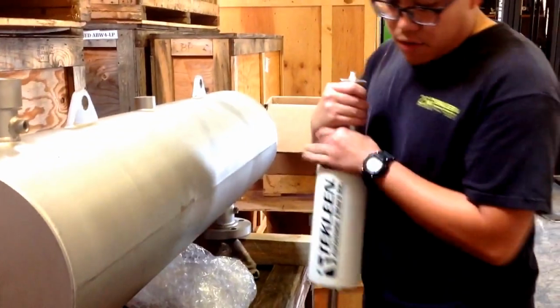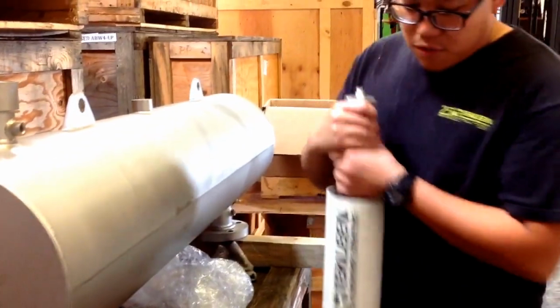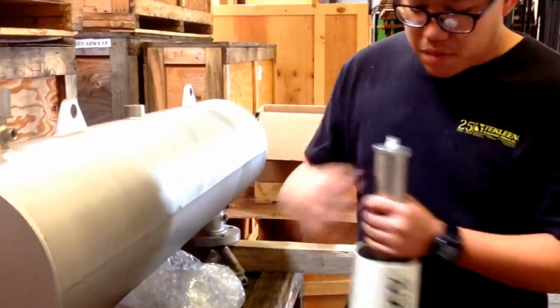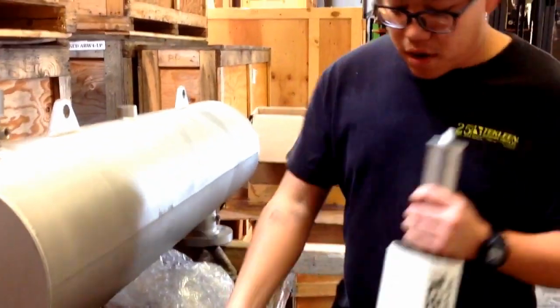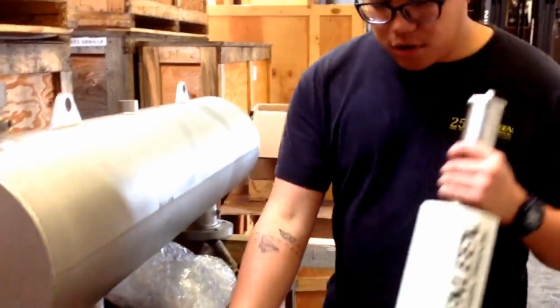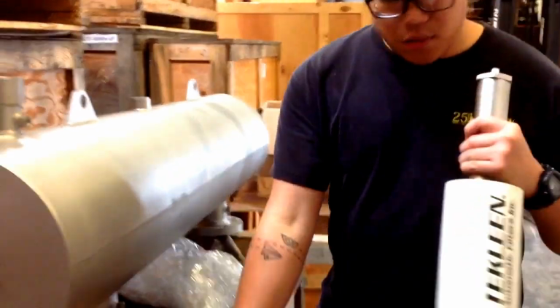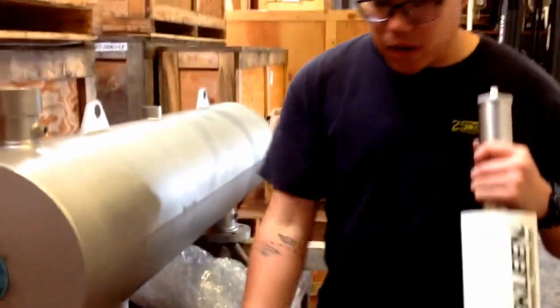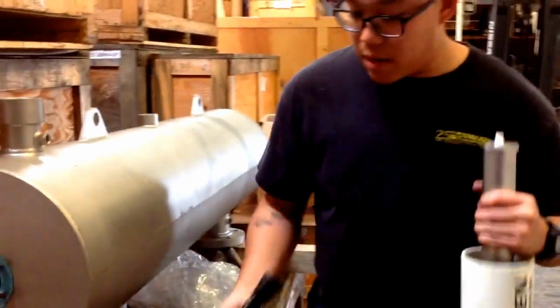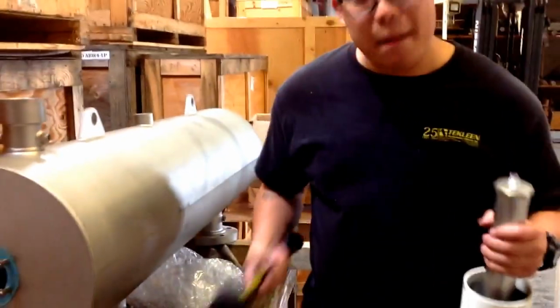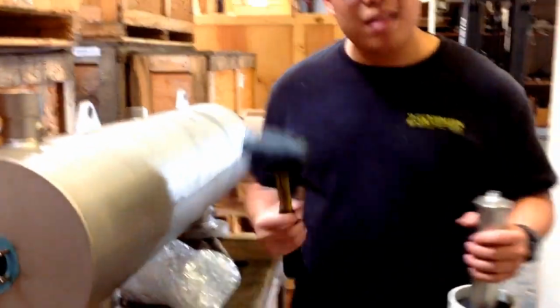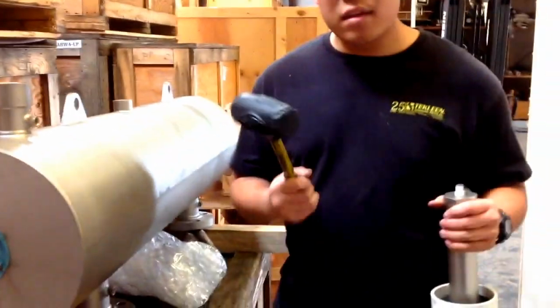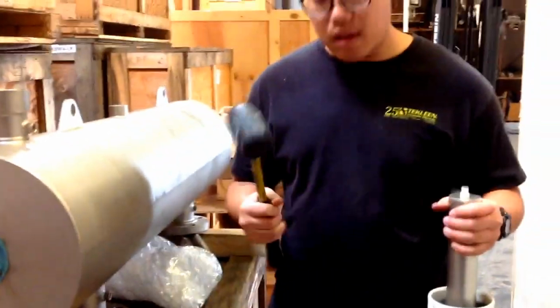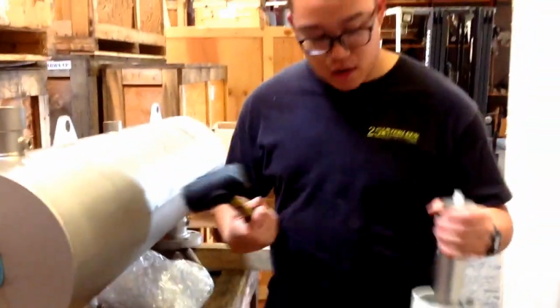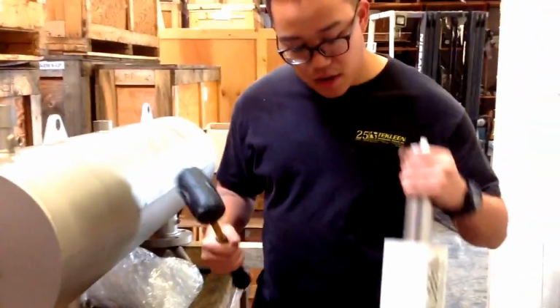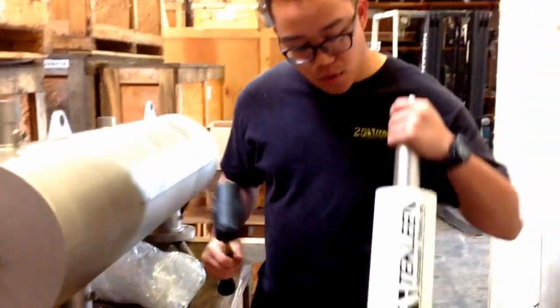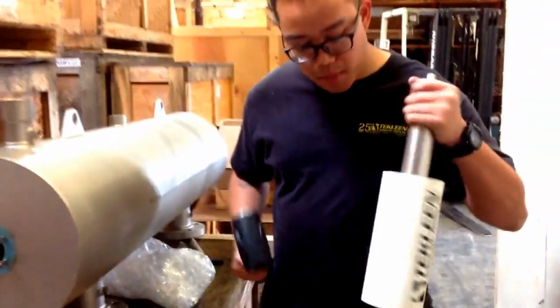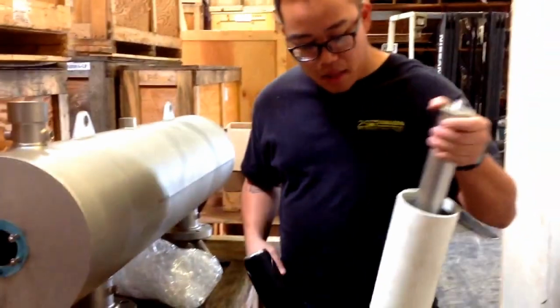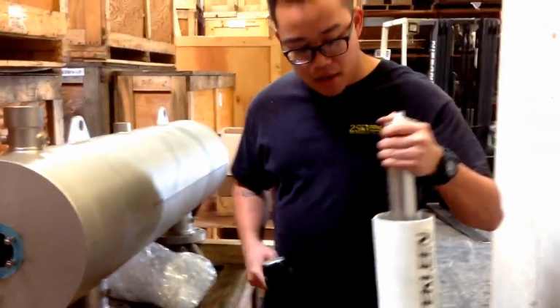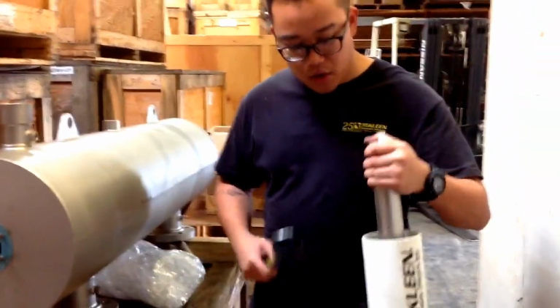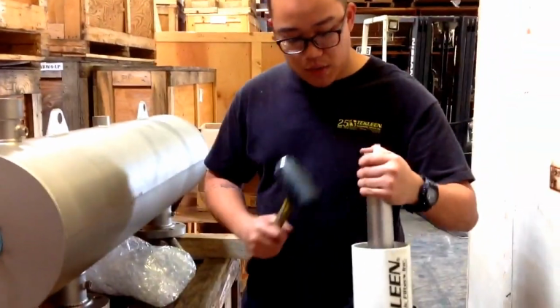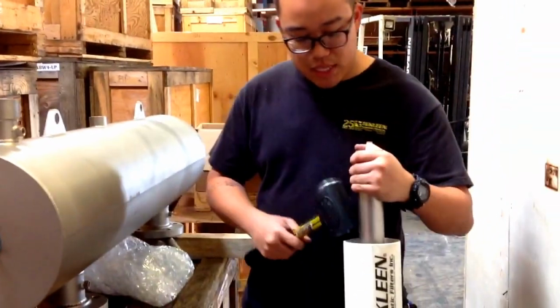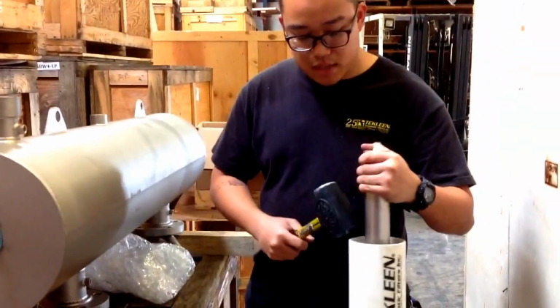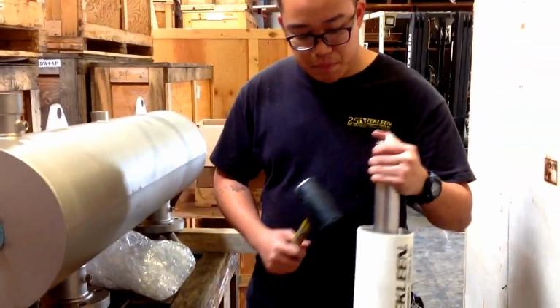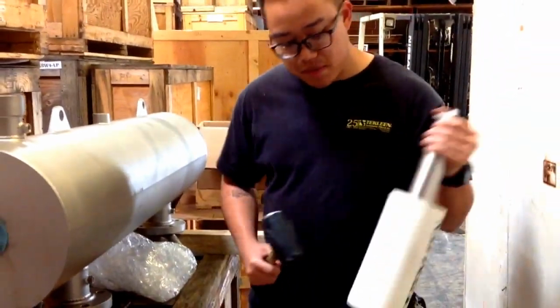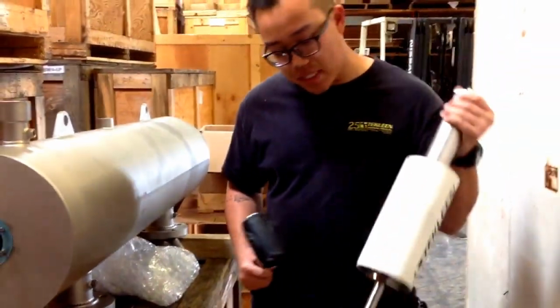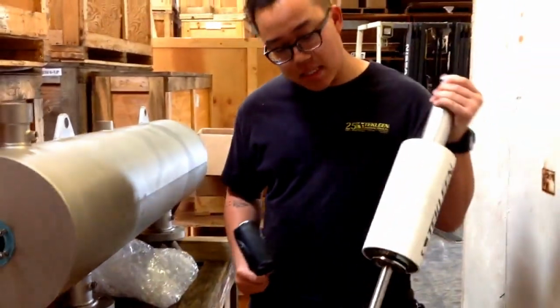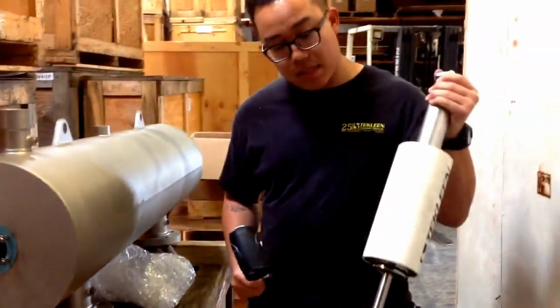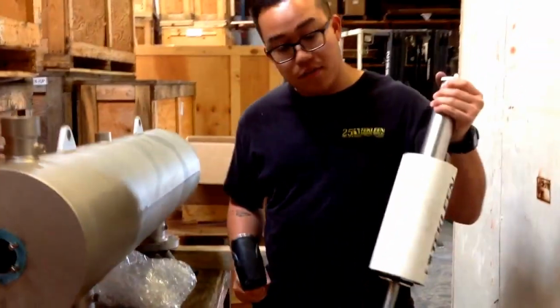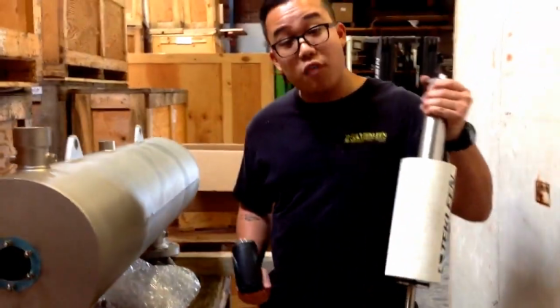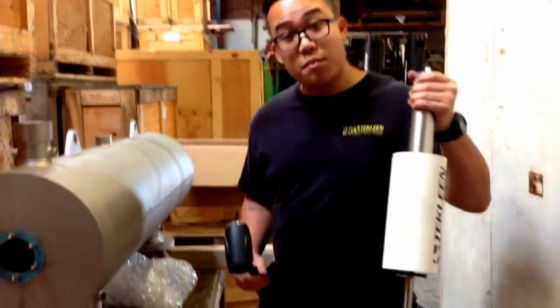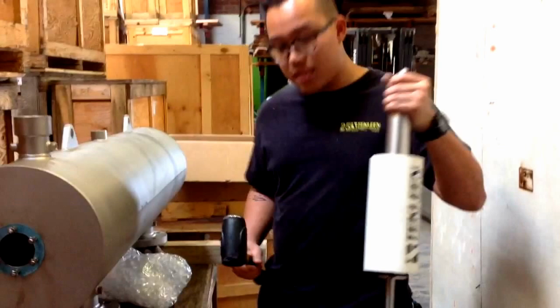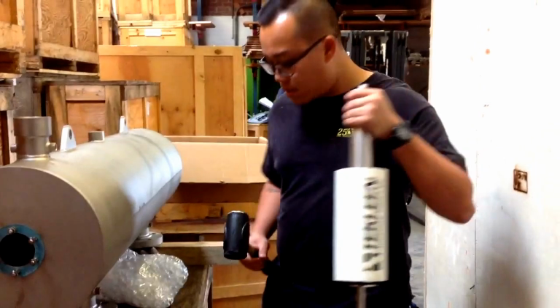From there you're going to want to get a mallet — any kind of rubber mallet — and you're going to take the PVC sleeve off the piston.